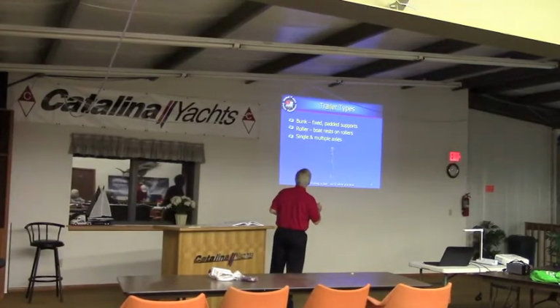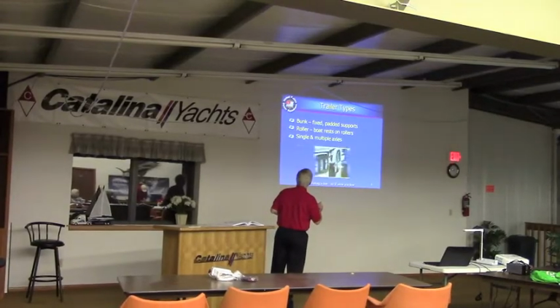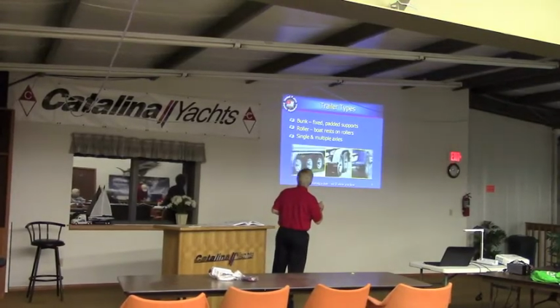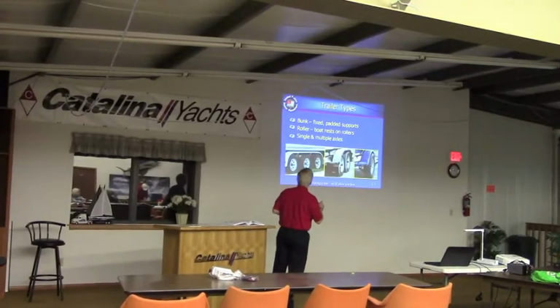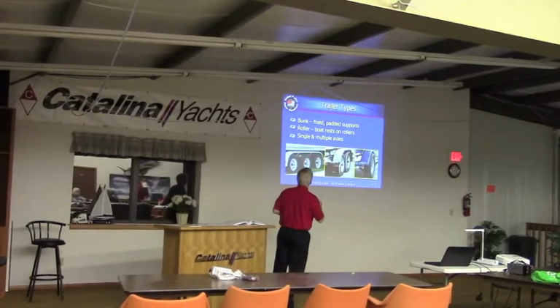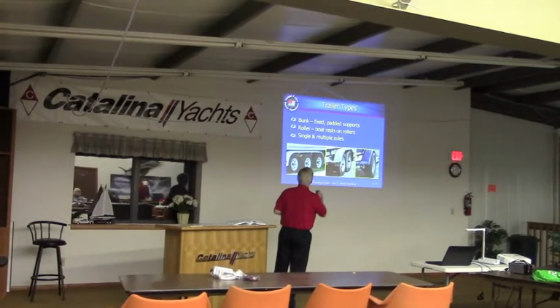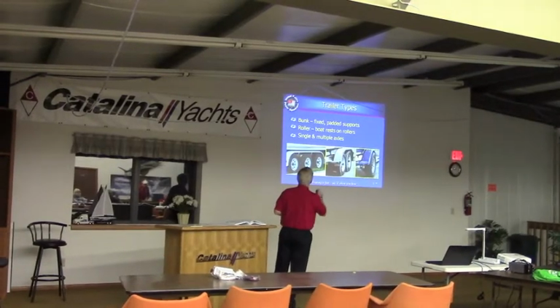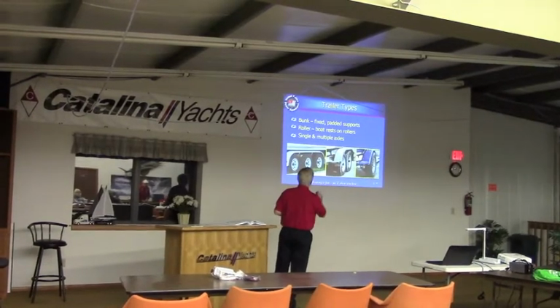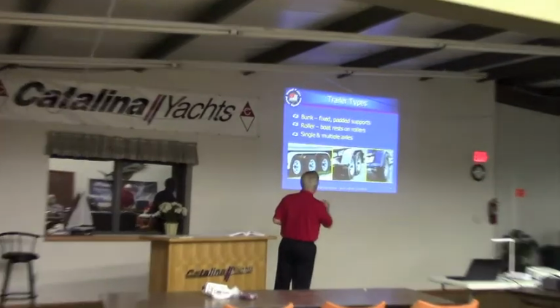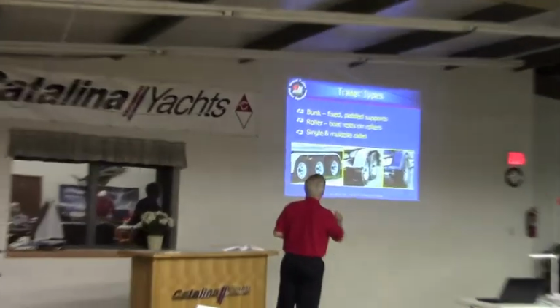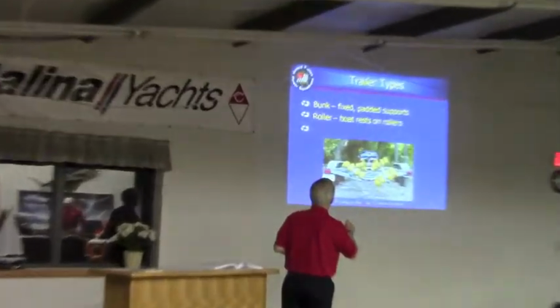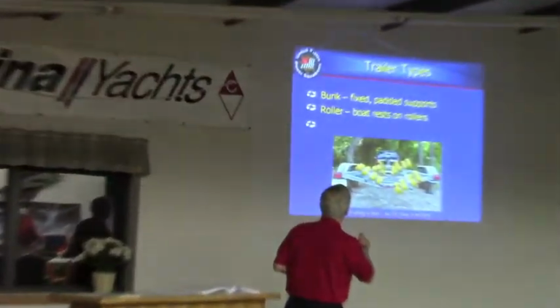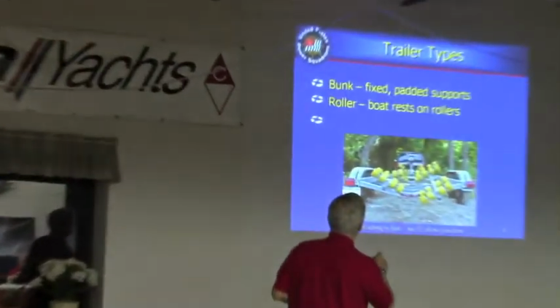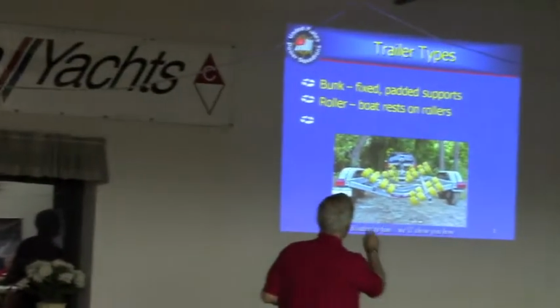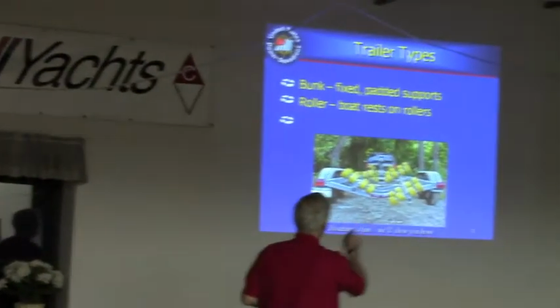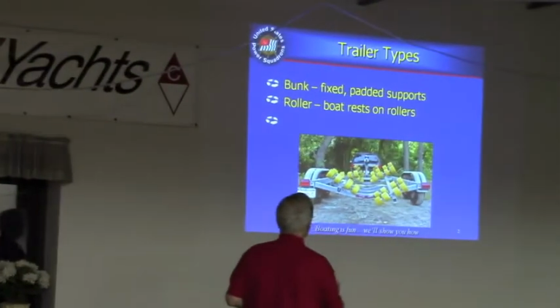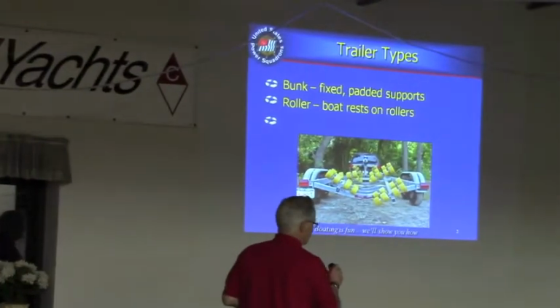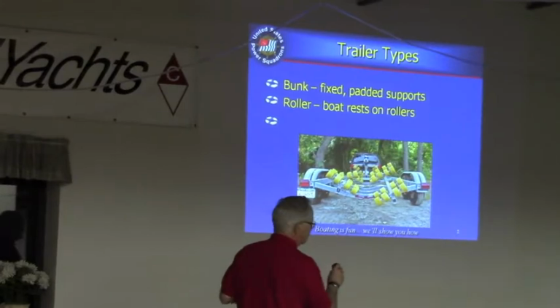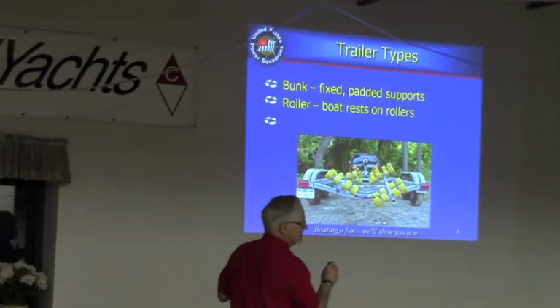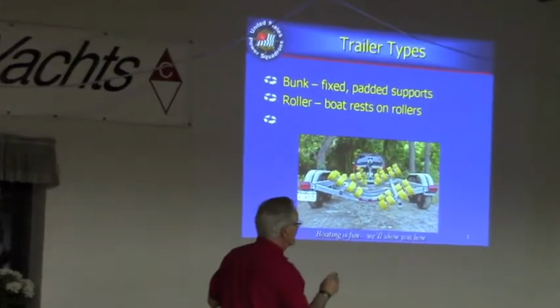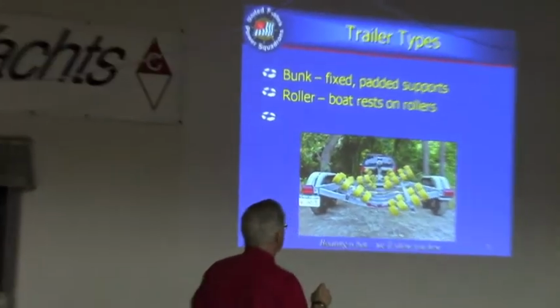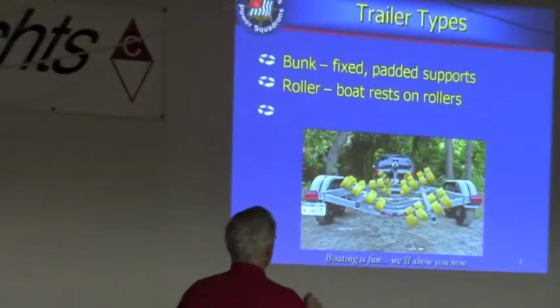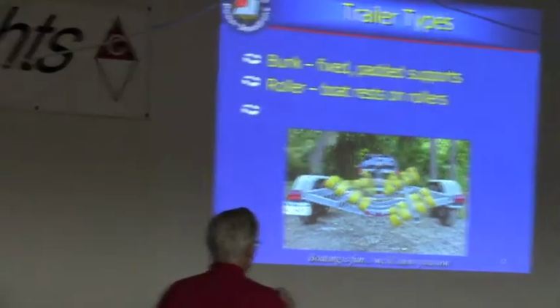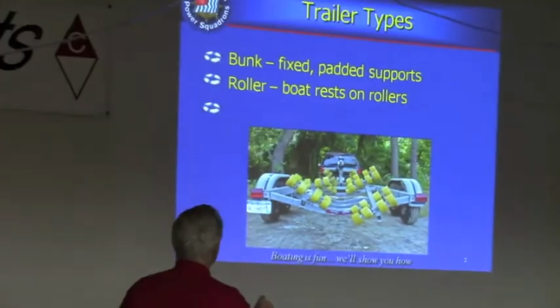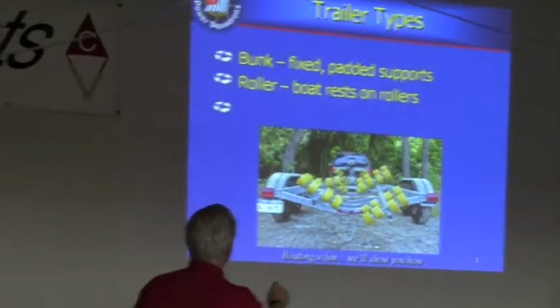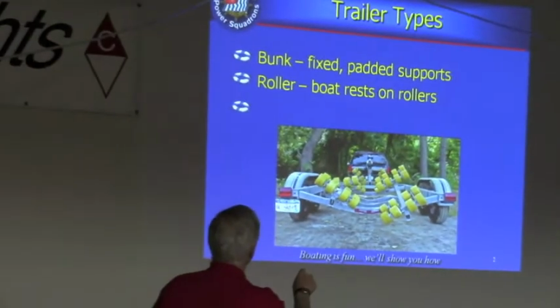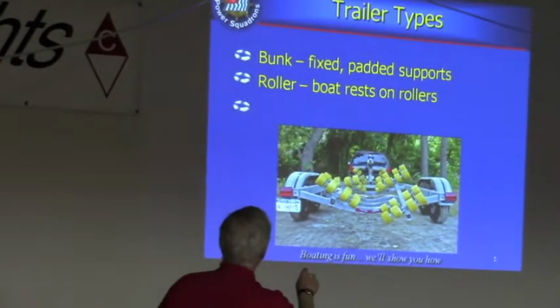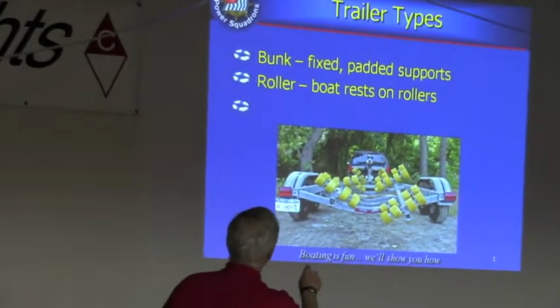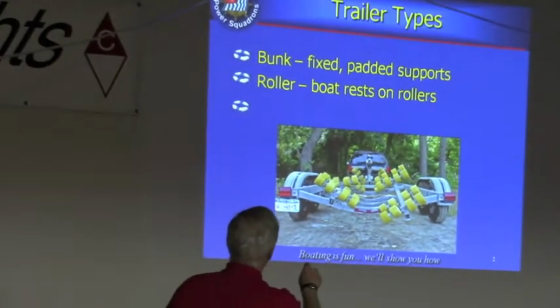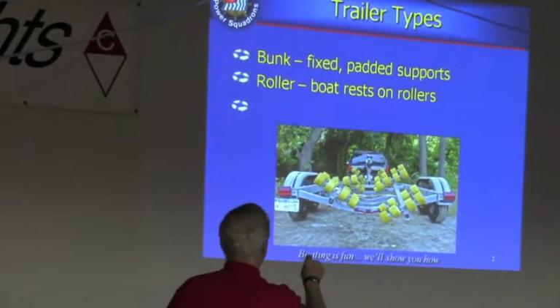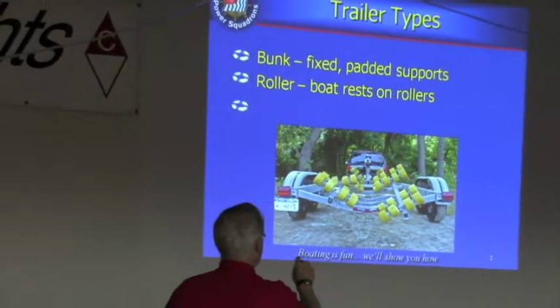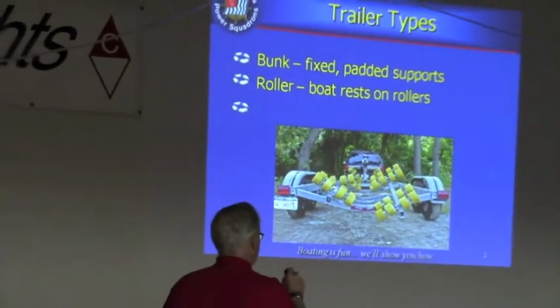You probably already know that there are two basic kinds of boat trailers: the roller kind and the bunk kind.